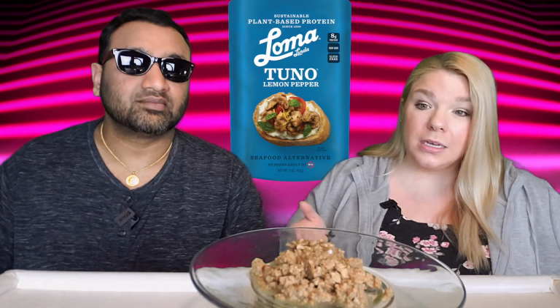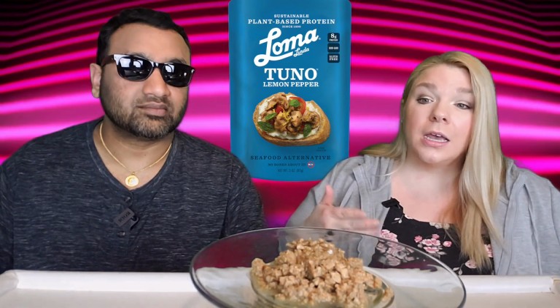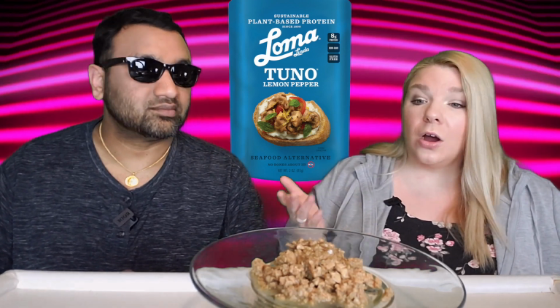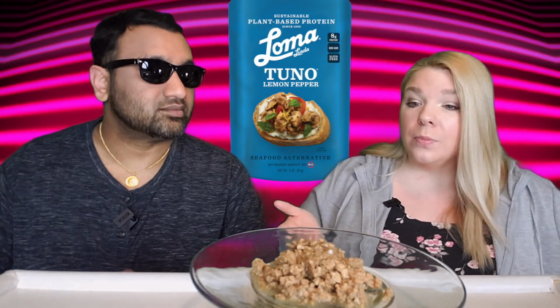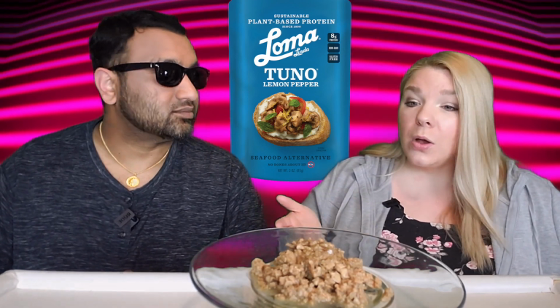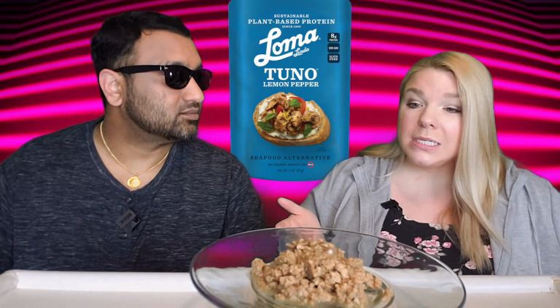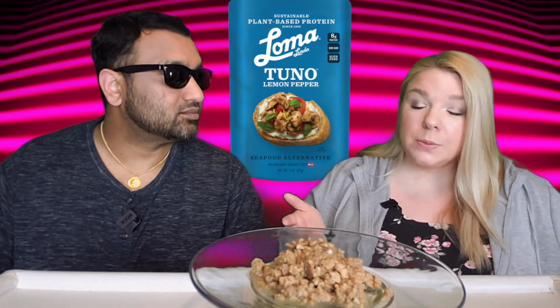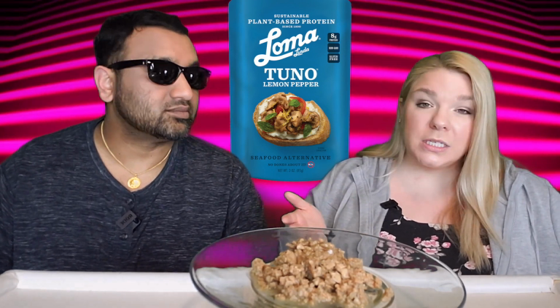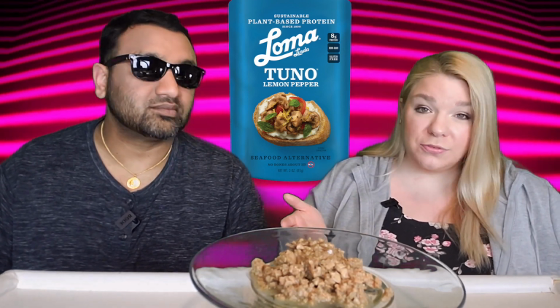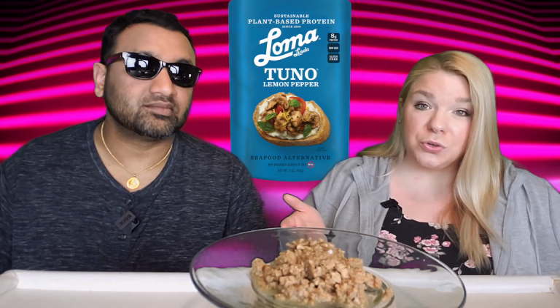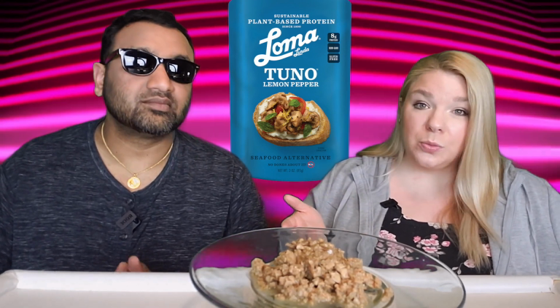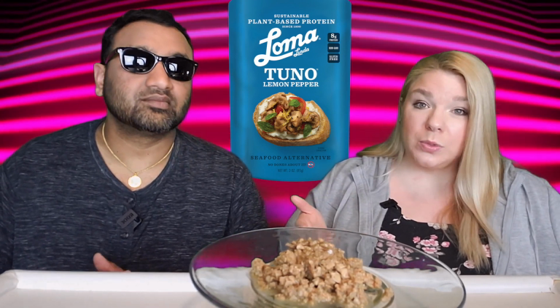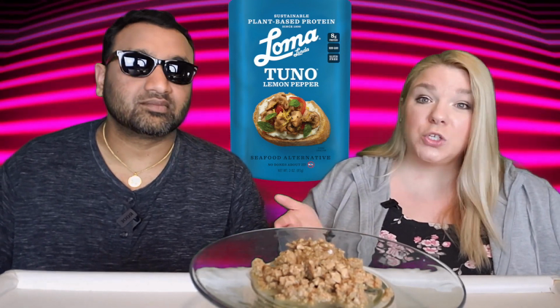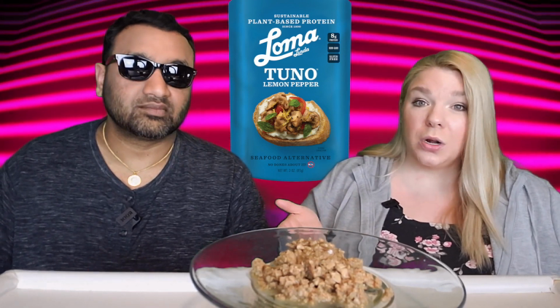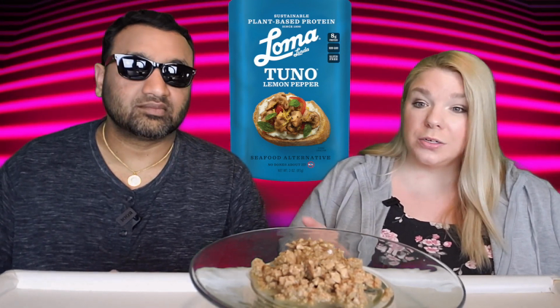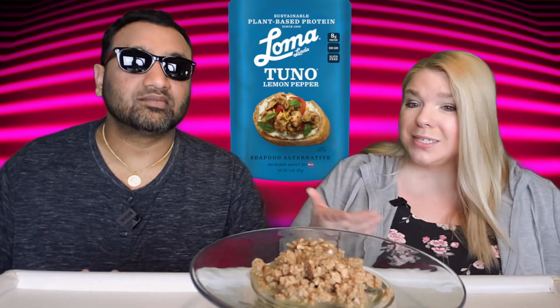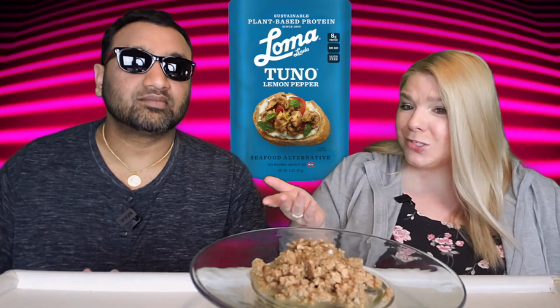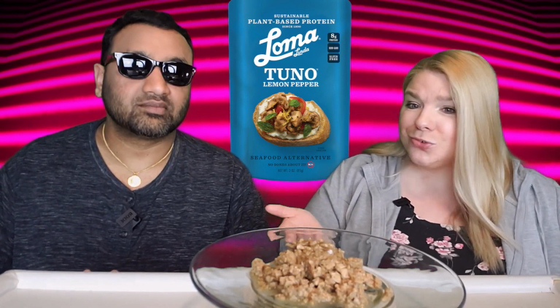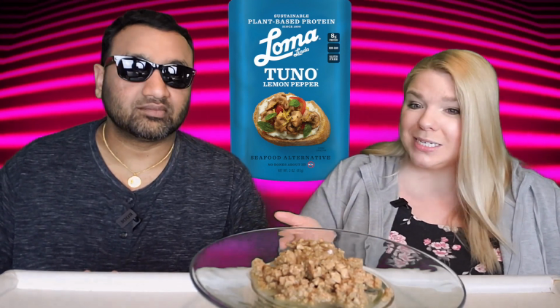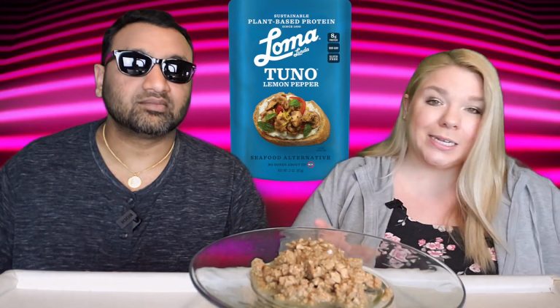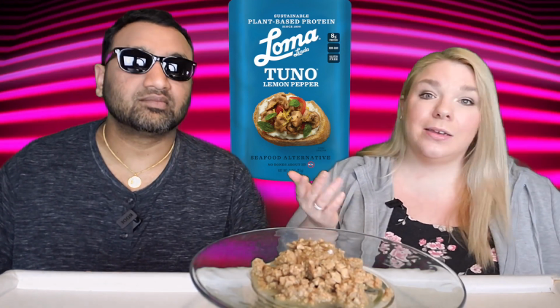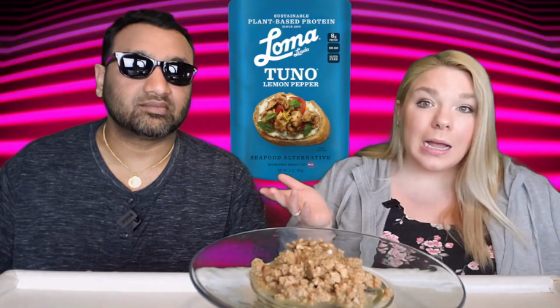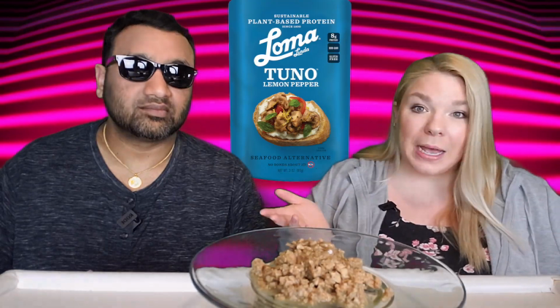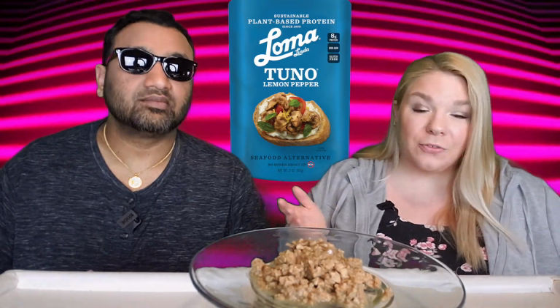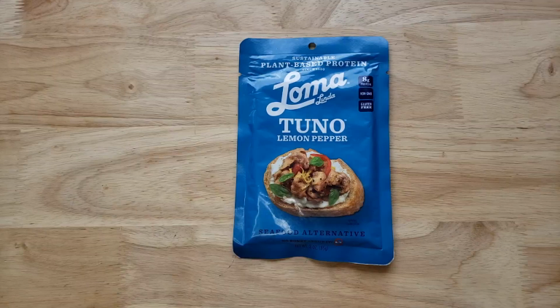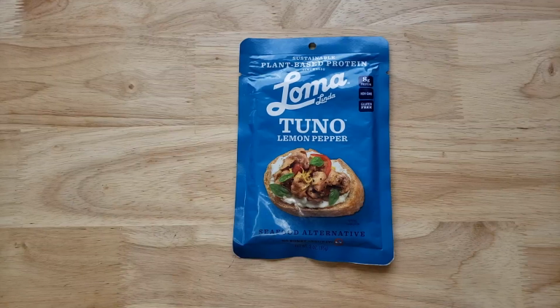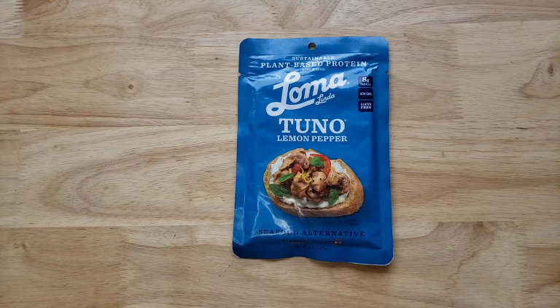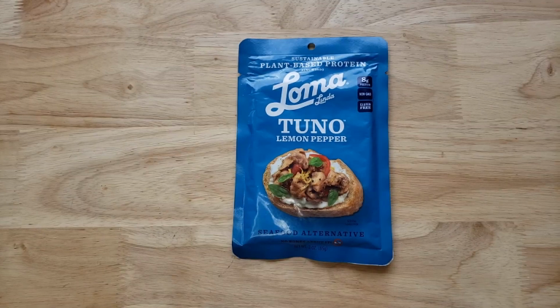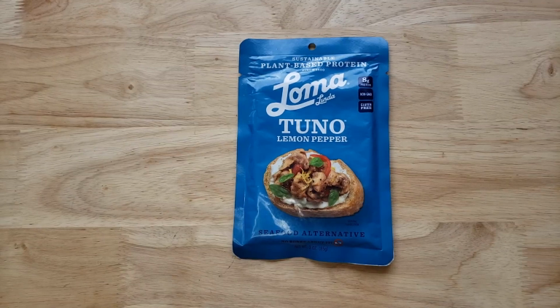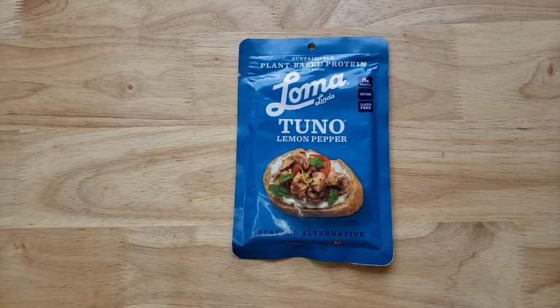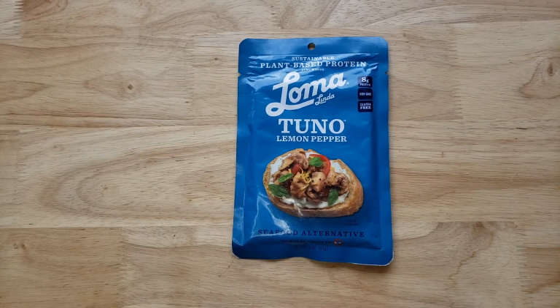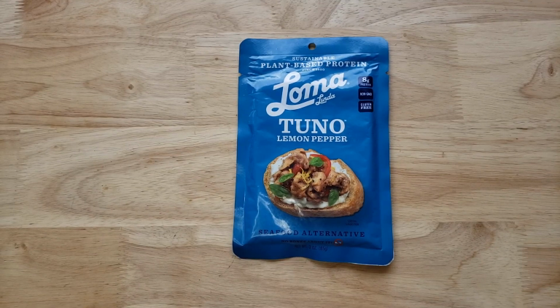So not as expensive as some of the others — our most expensive tuna was $2 something, and this is $2.19. Not bad for a vegan kind of product.